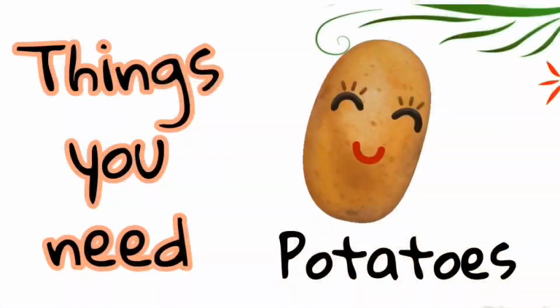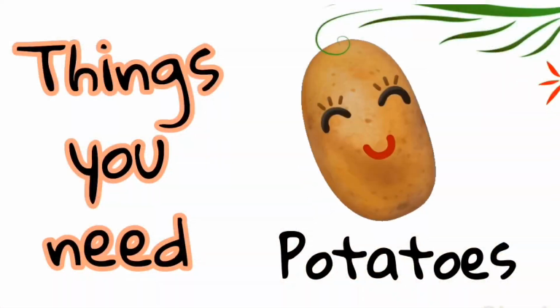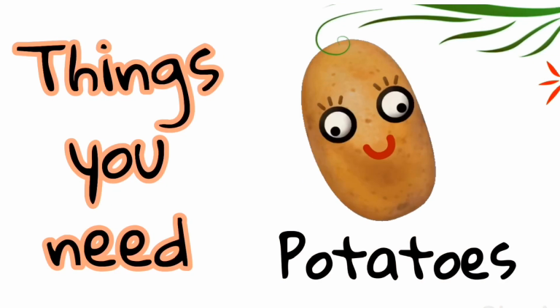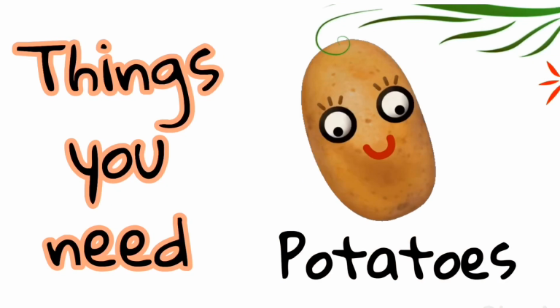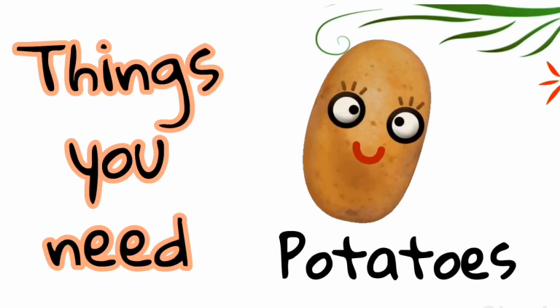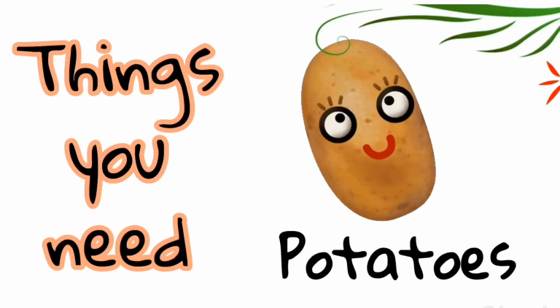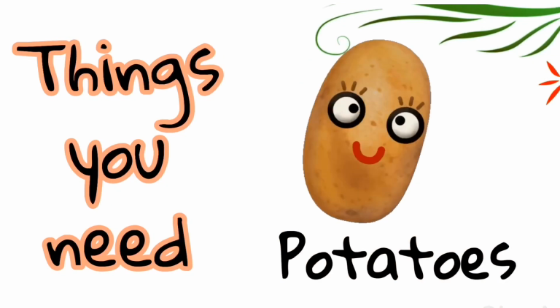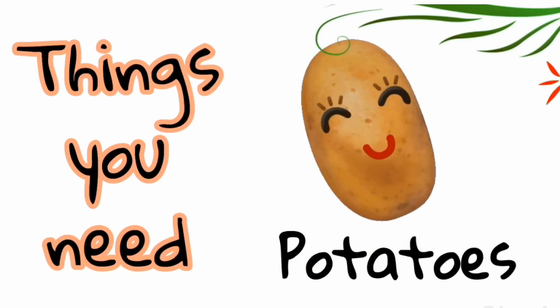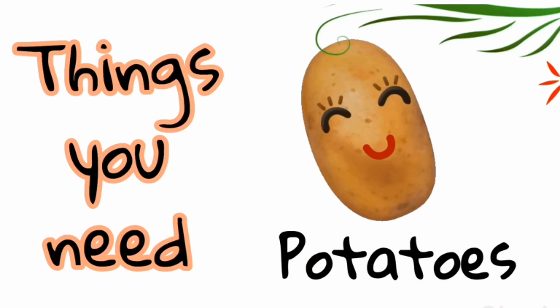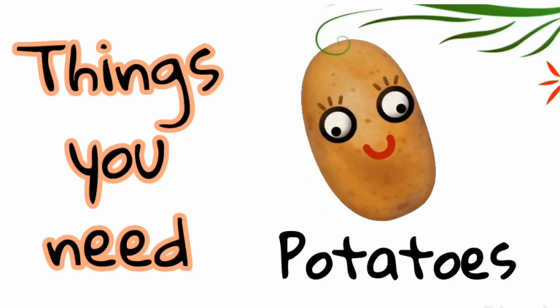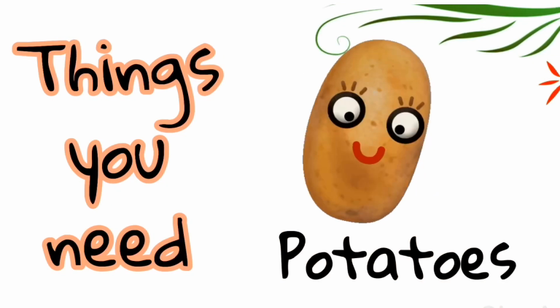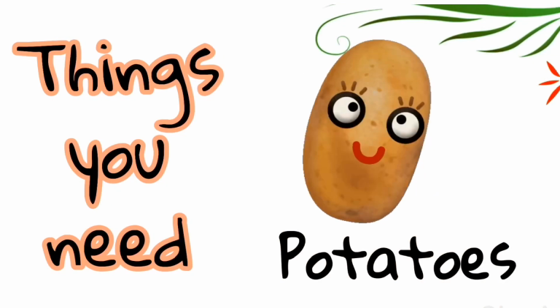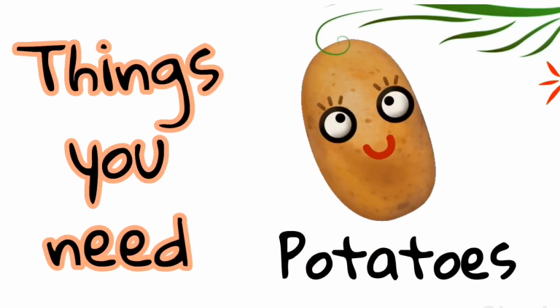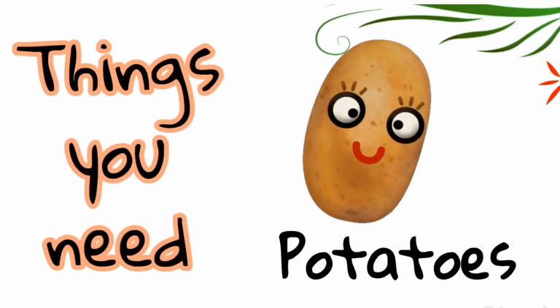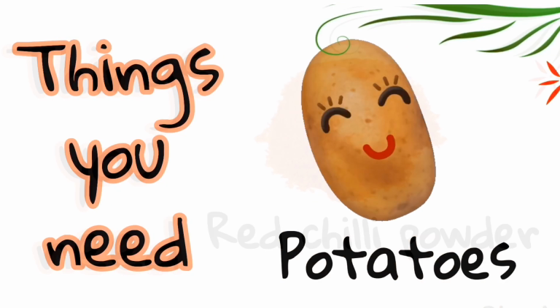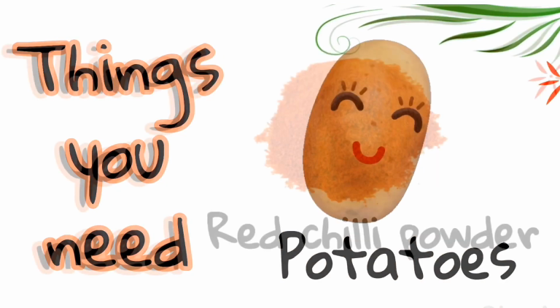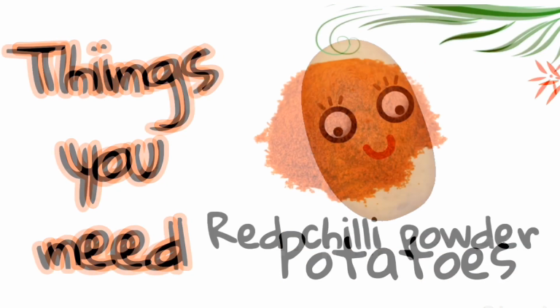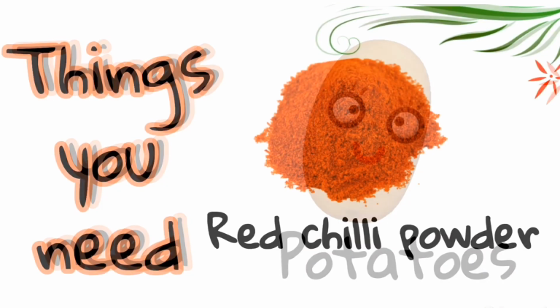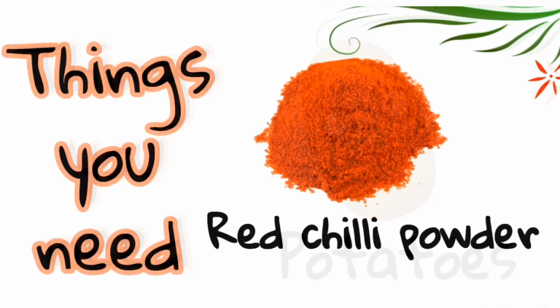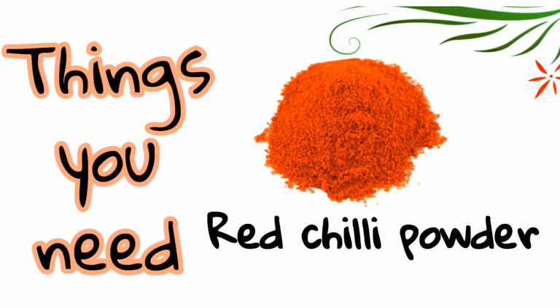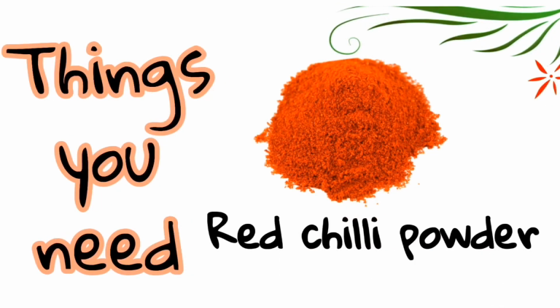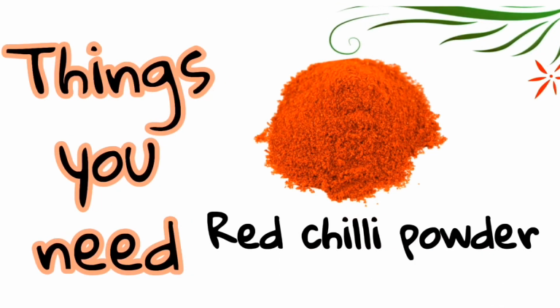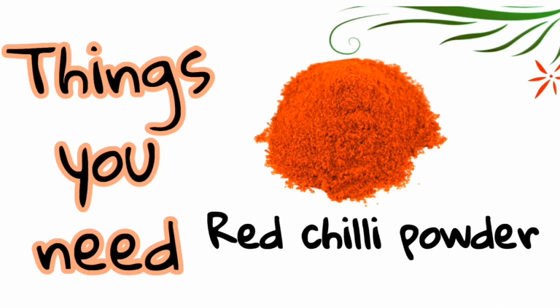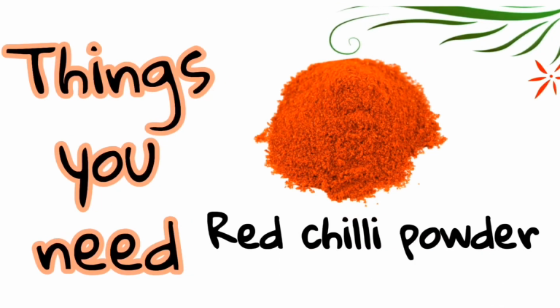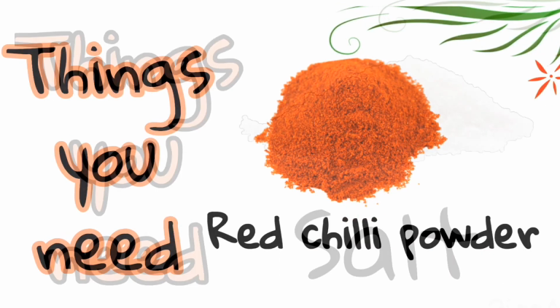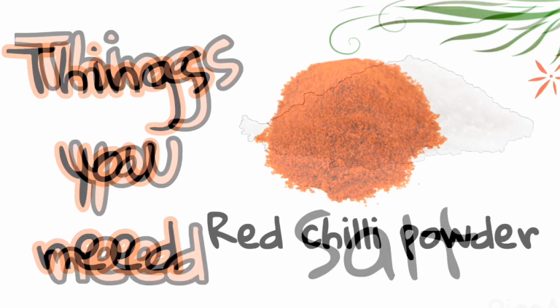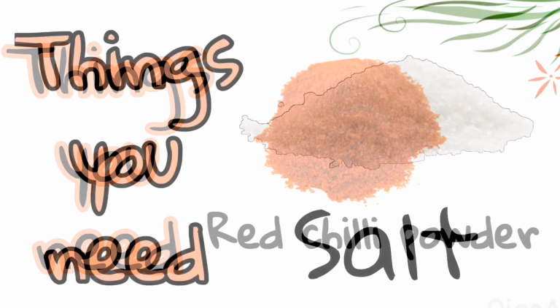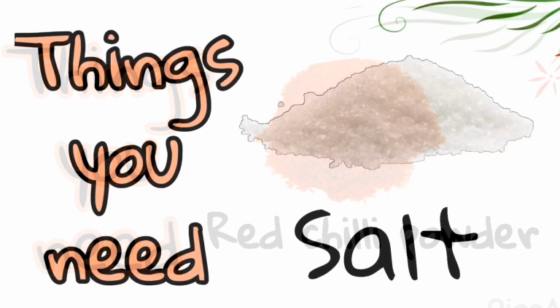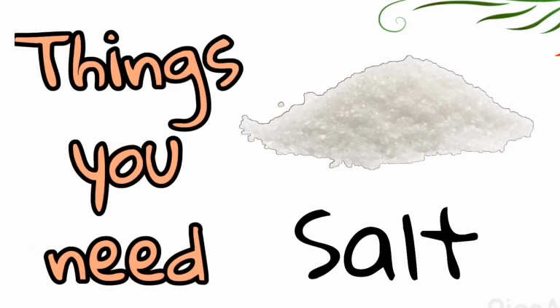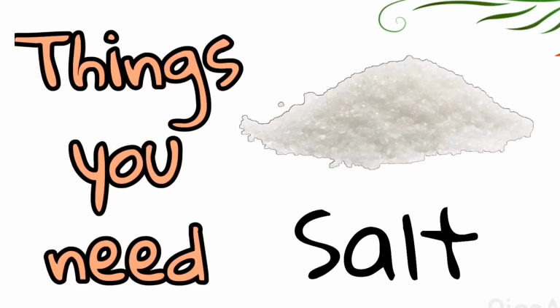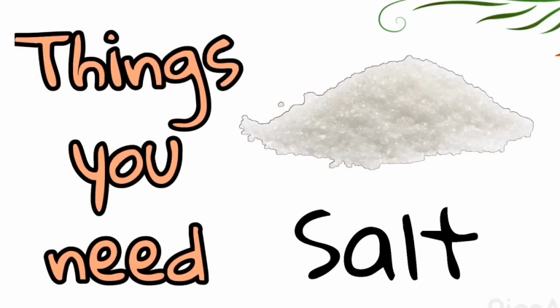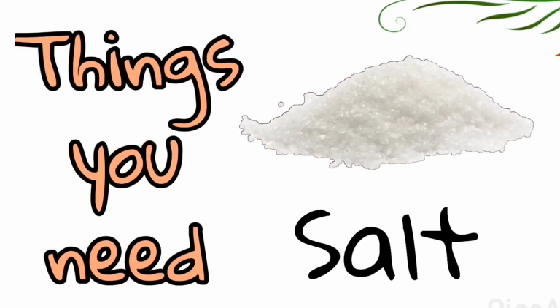So hot potato chips — just potatoes, chili powder, salt, and oil.